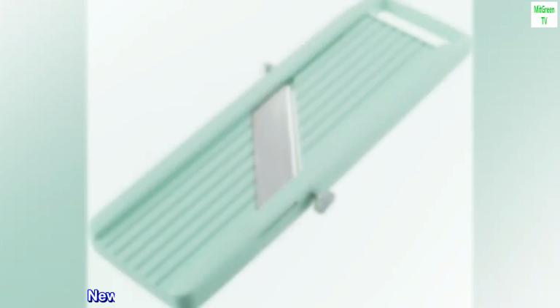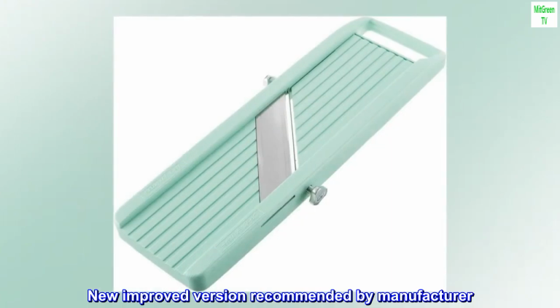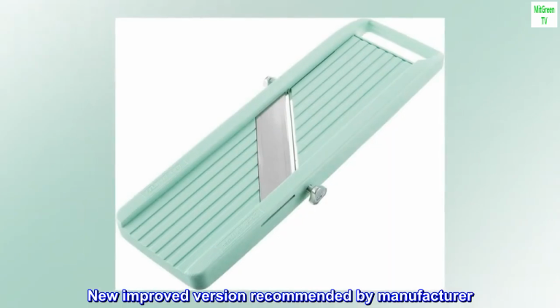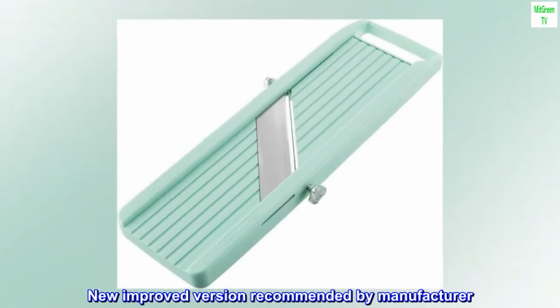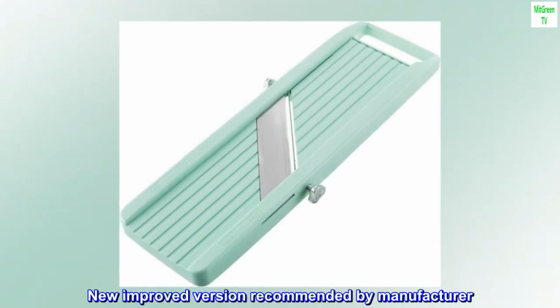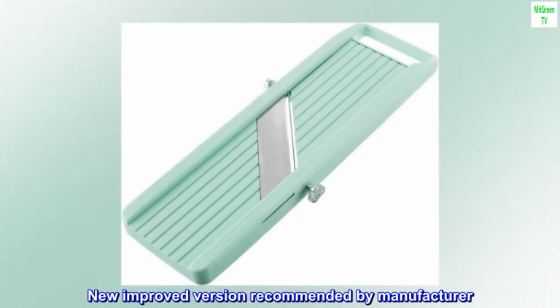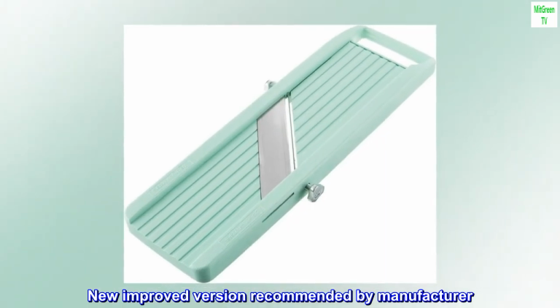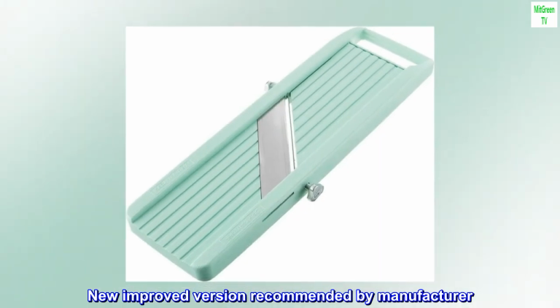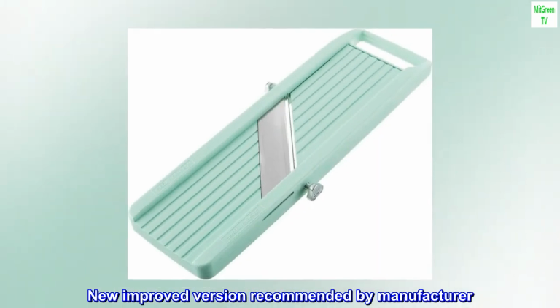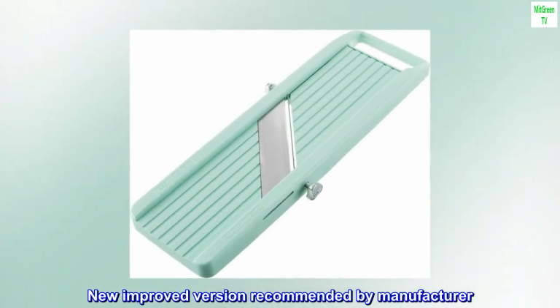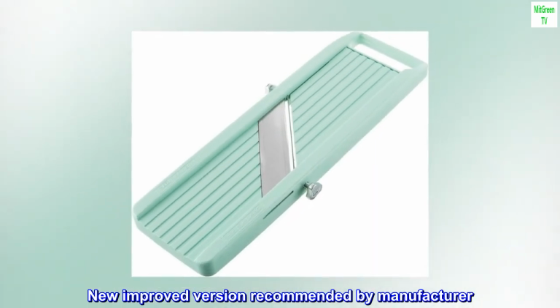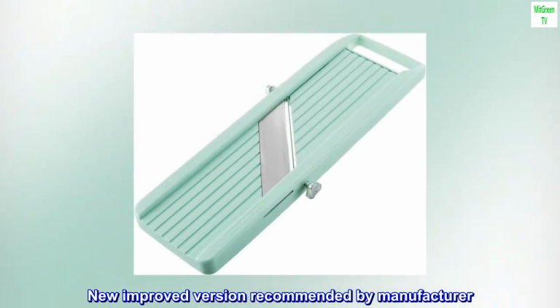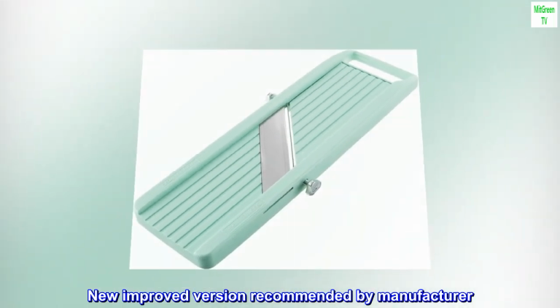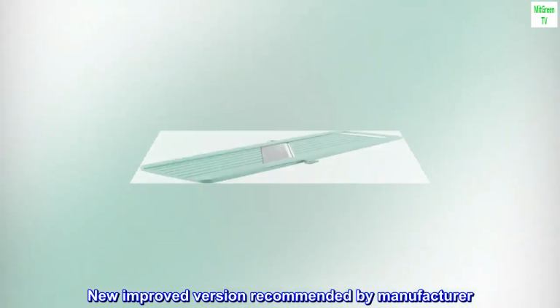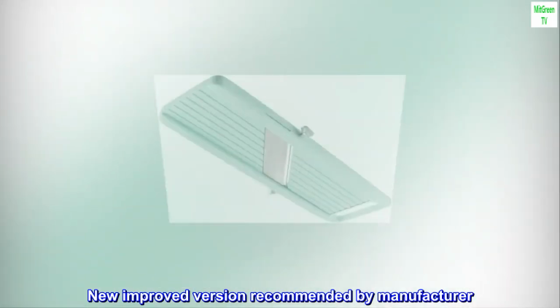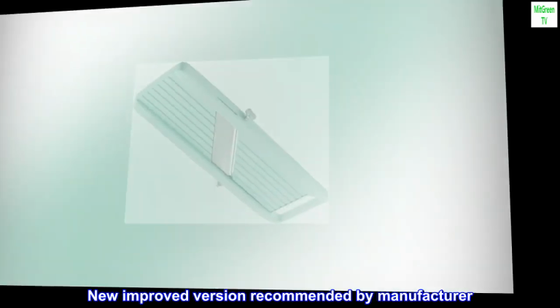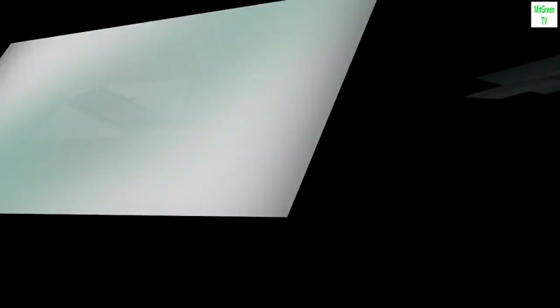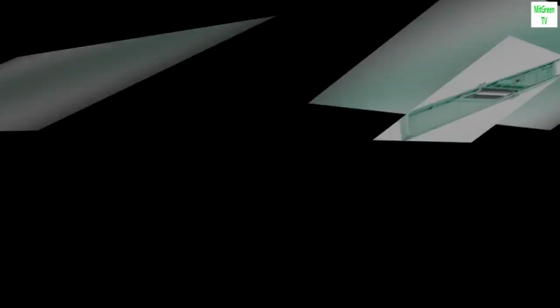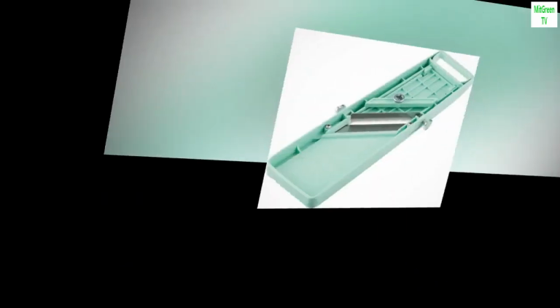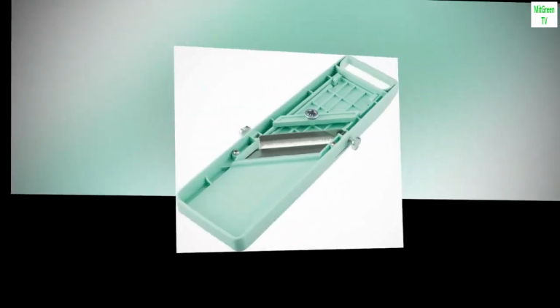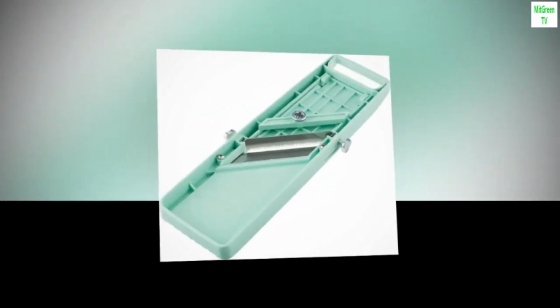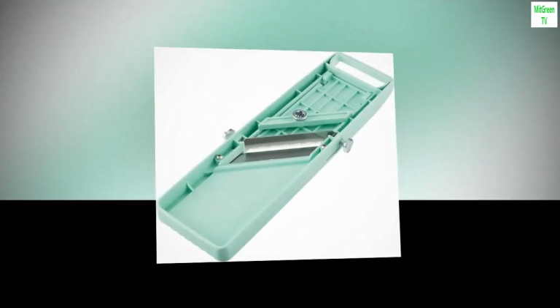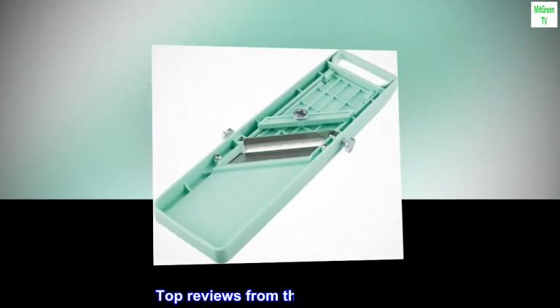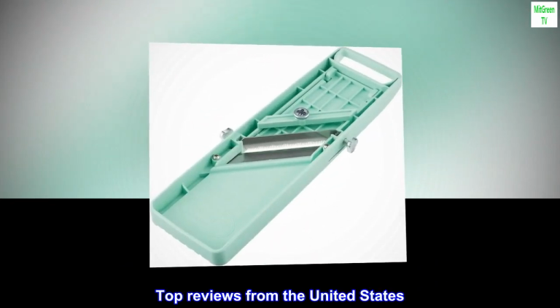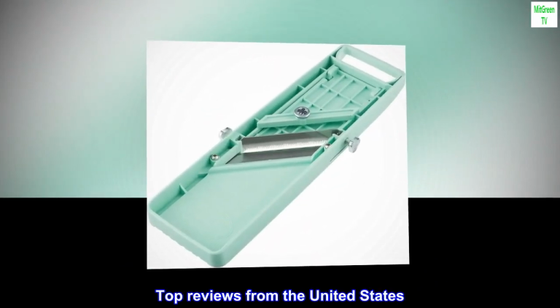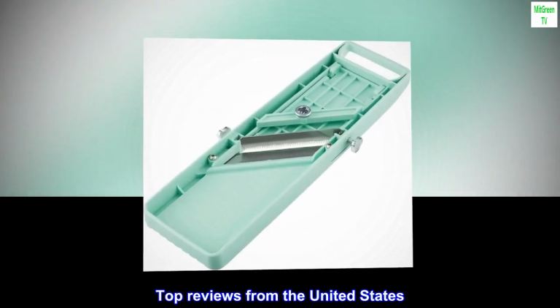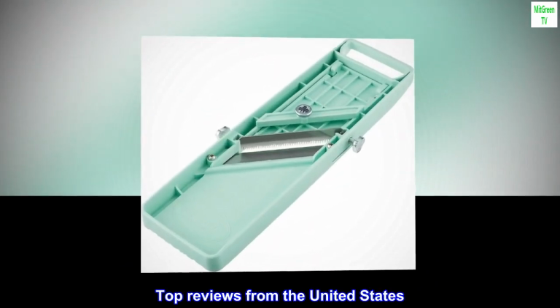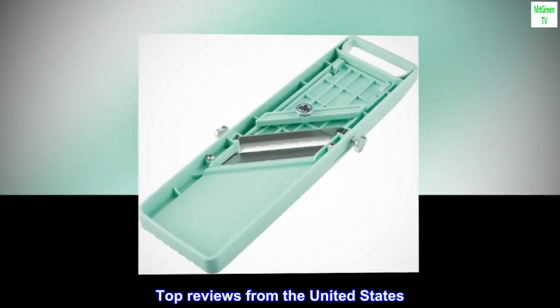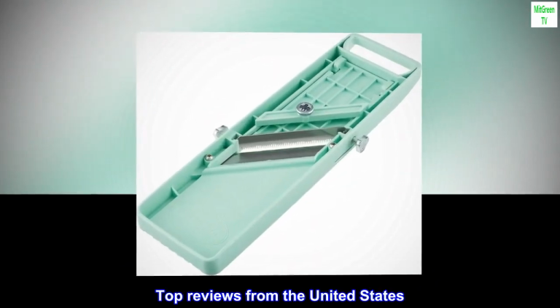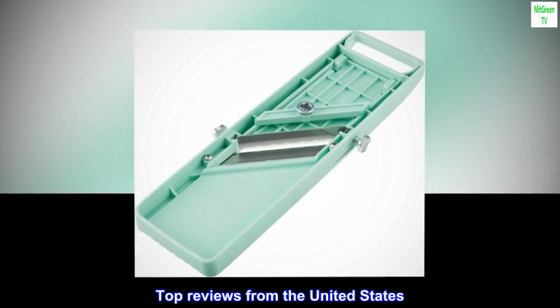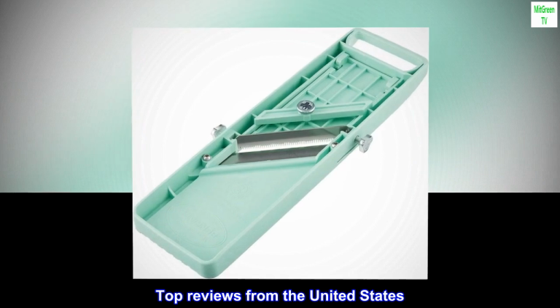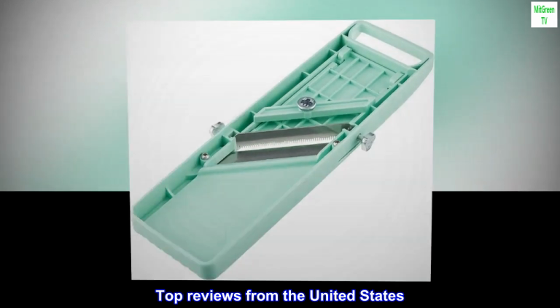New Improved Version Recommended by Manufacturer. Top Reviews from the United States.